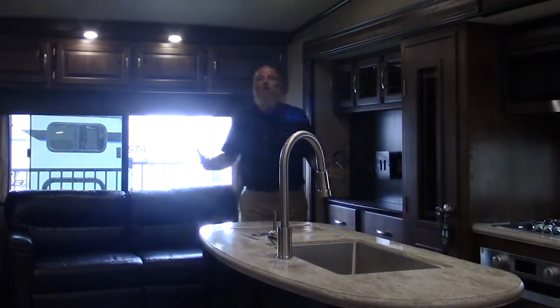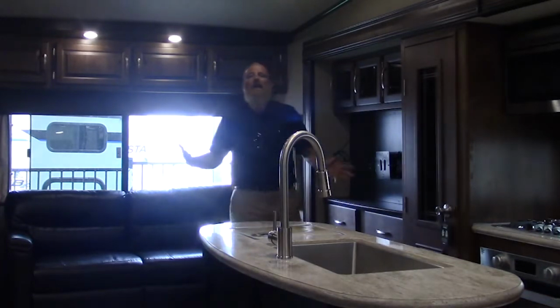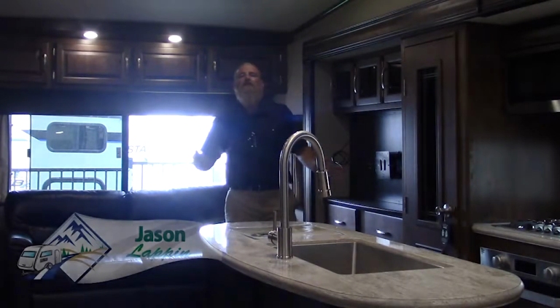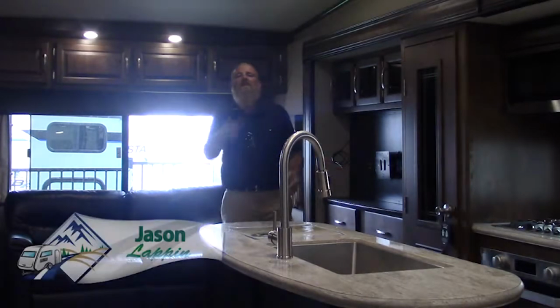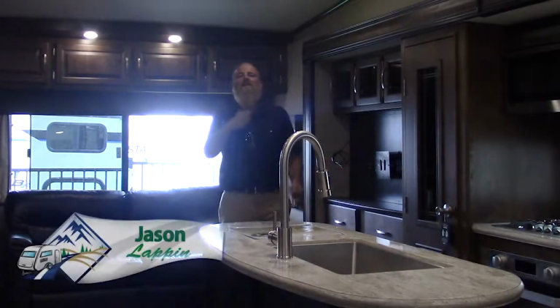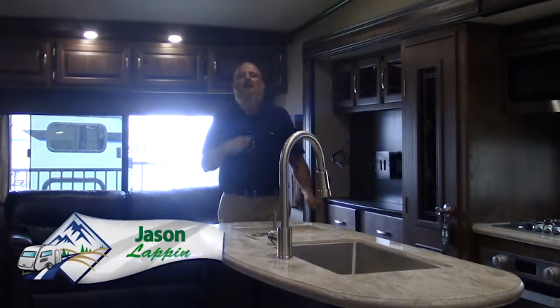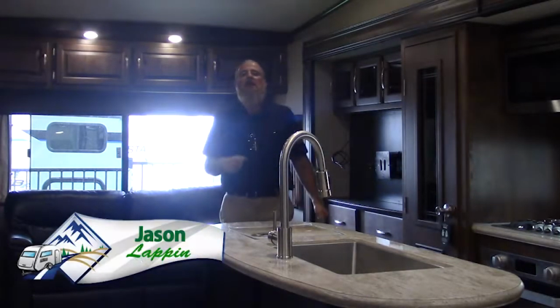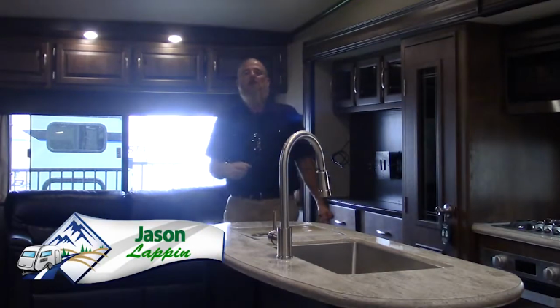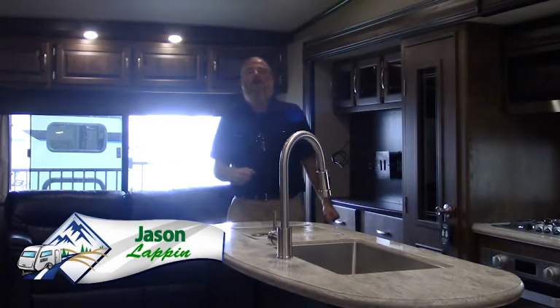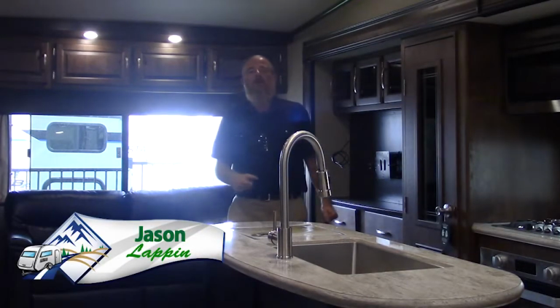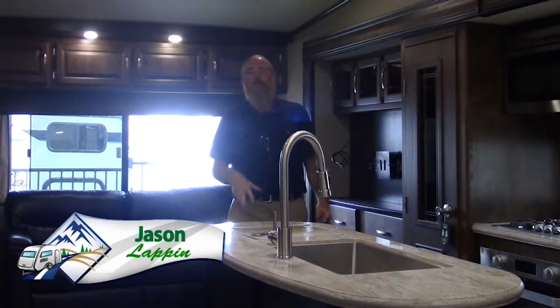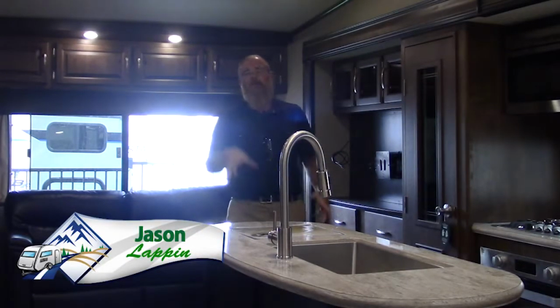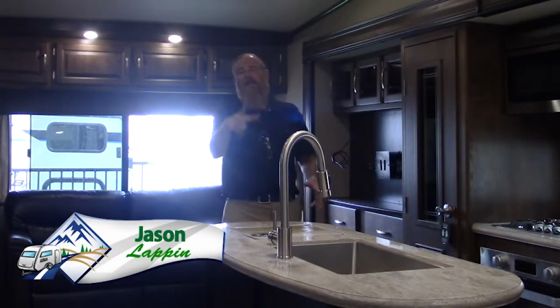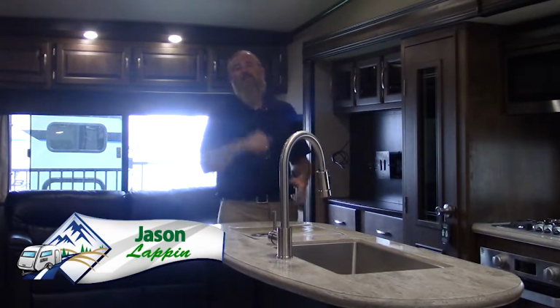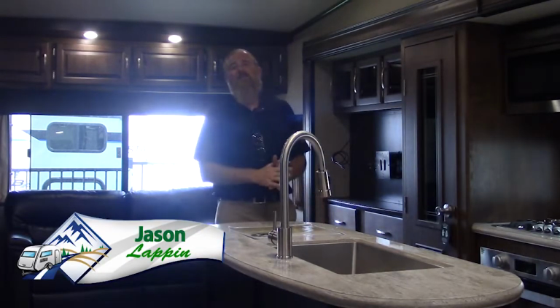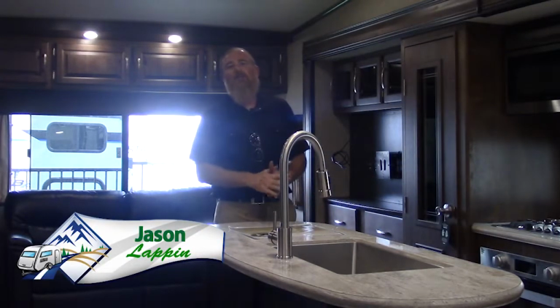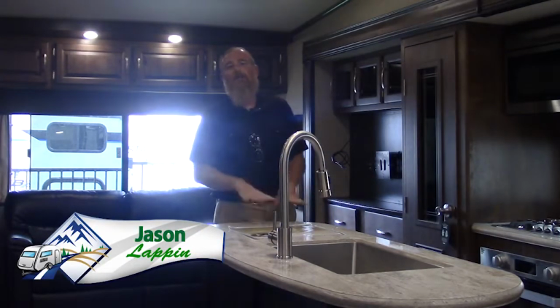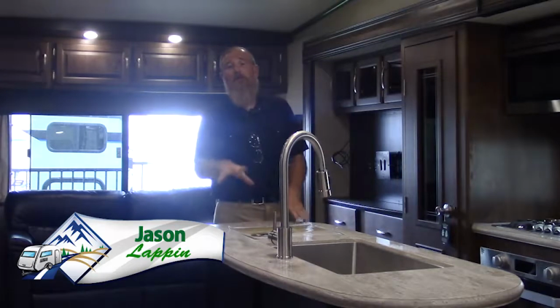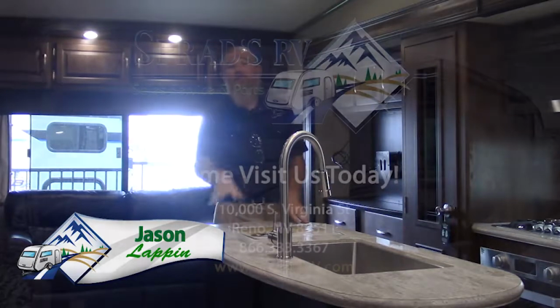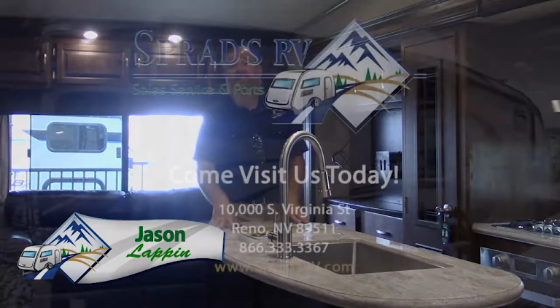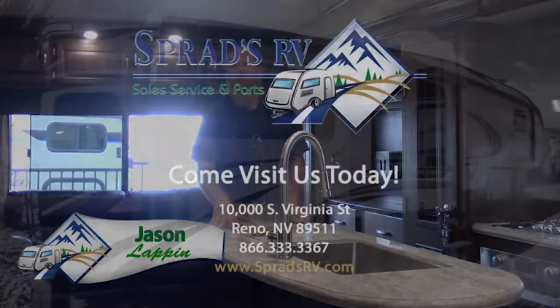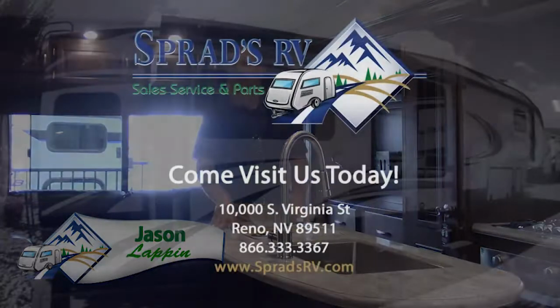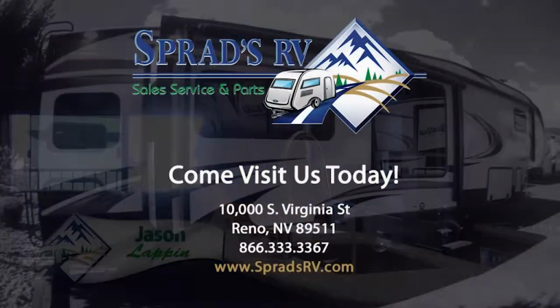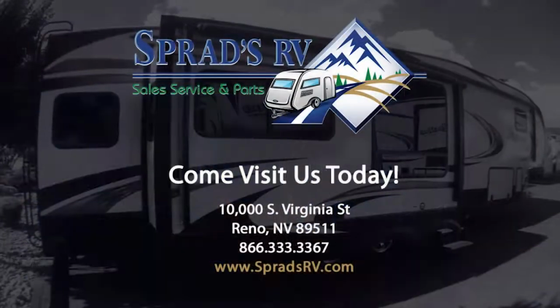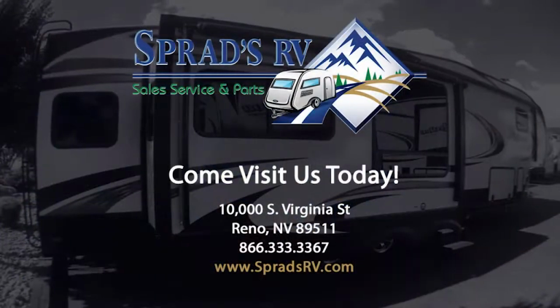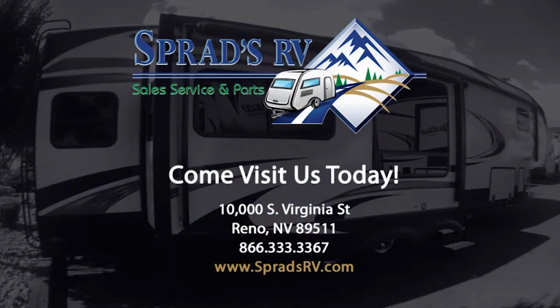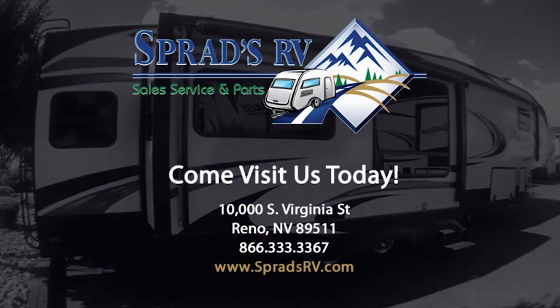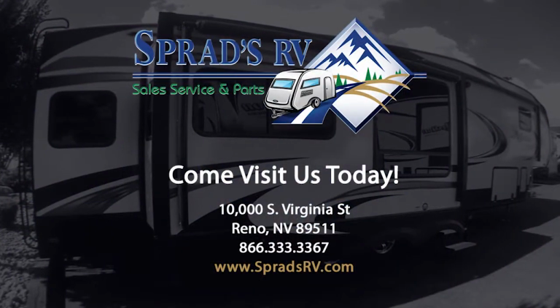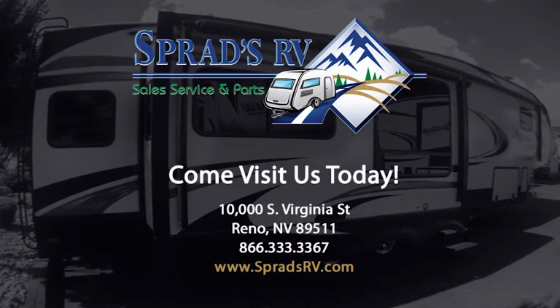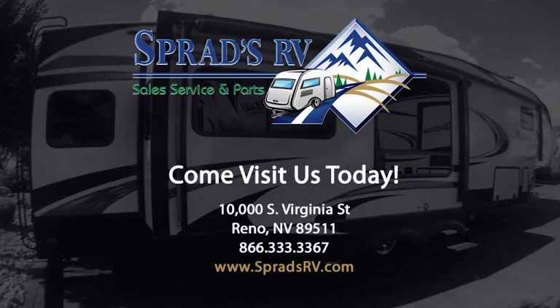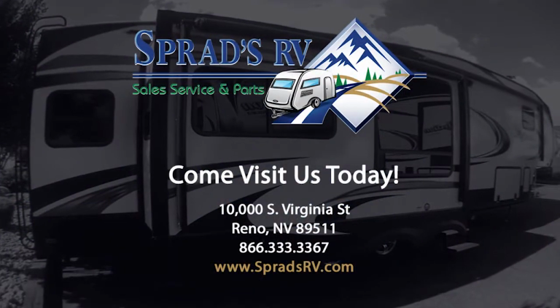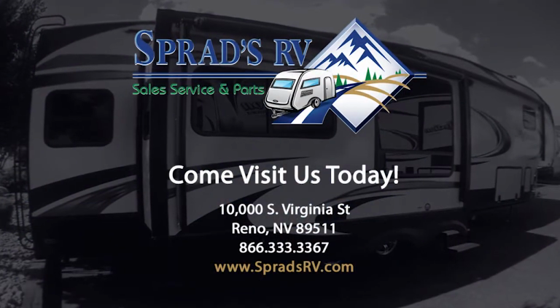My name is Jason Lappin, I'm the Big Red Beard — I'd love to show you the 337 in person. Come on down and ask for me.